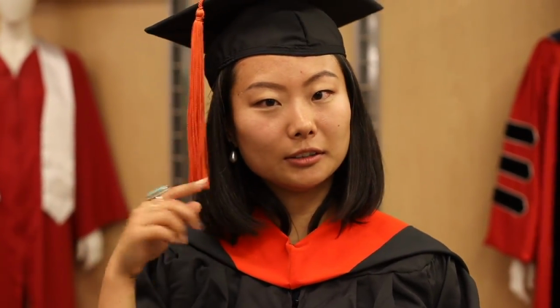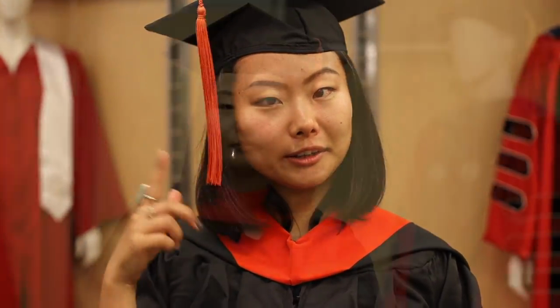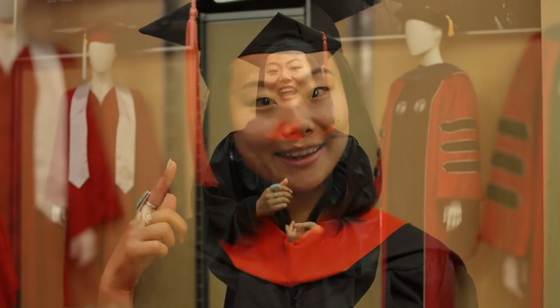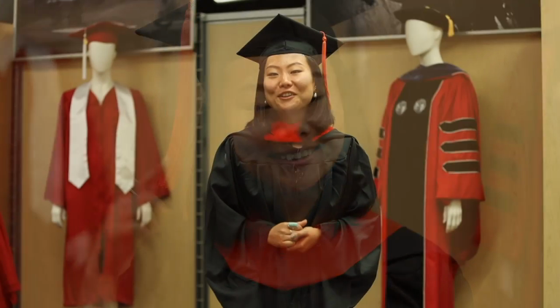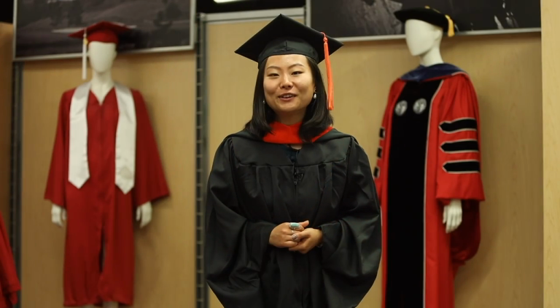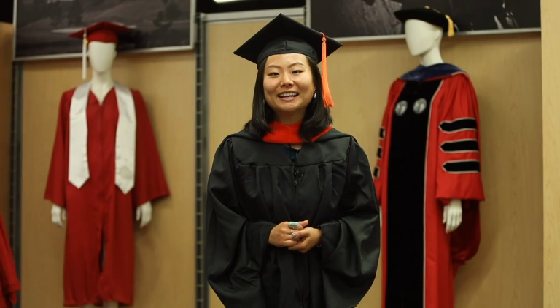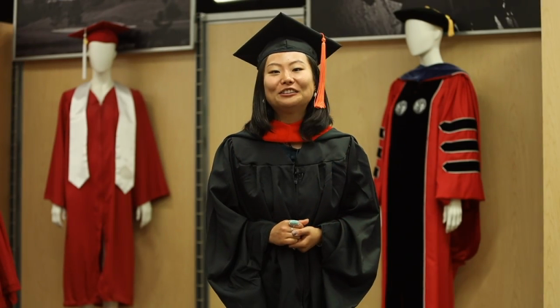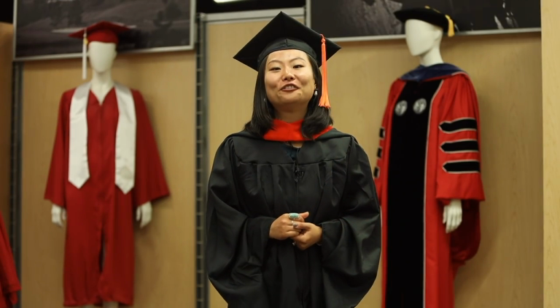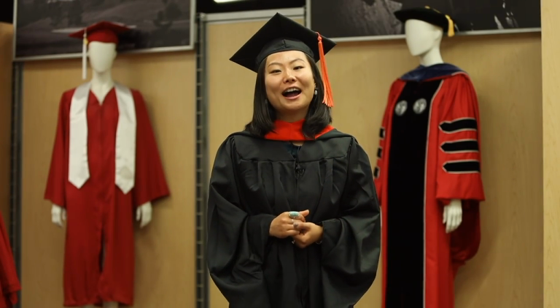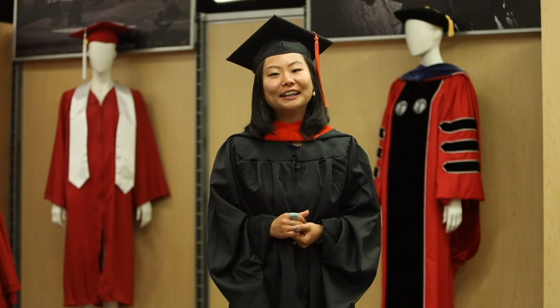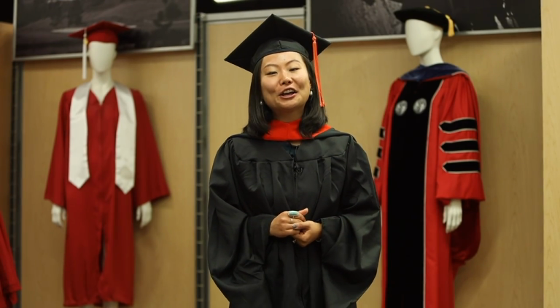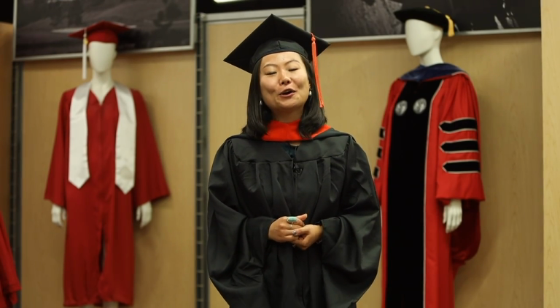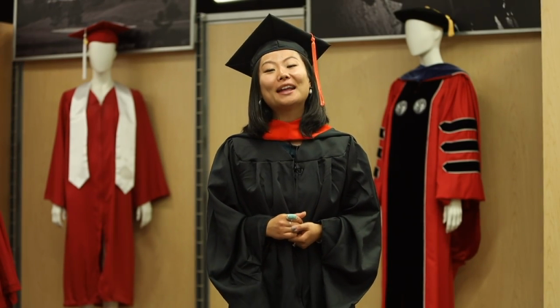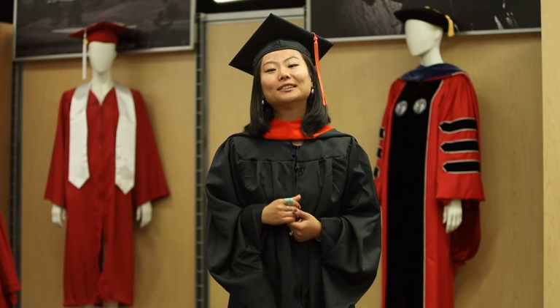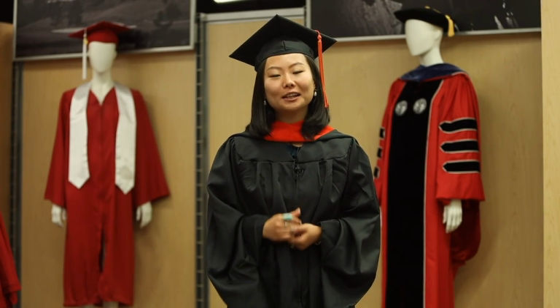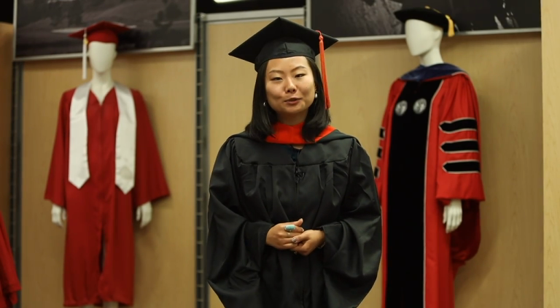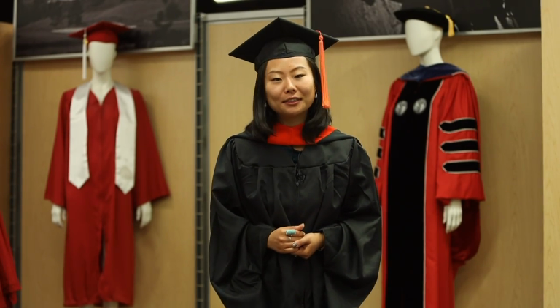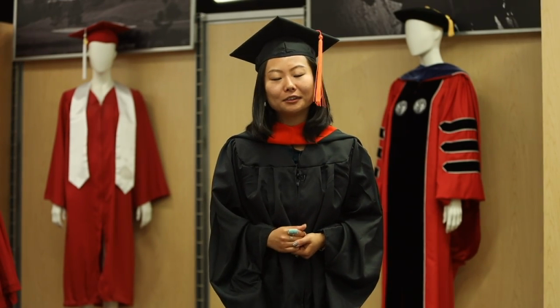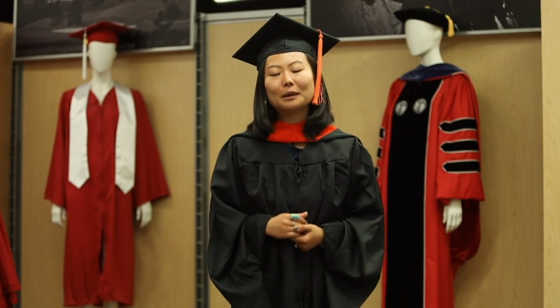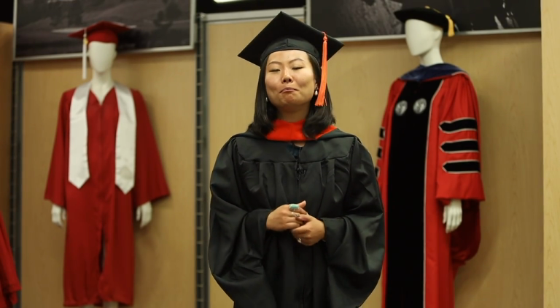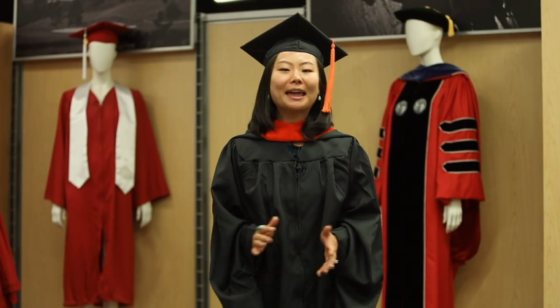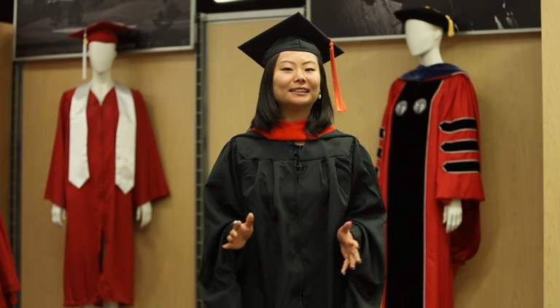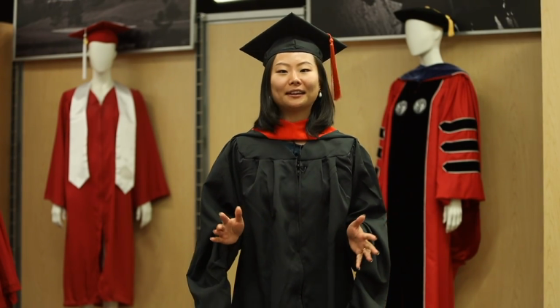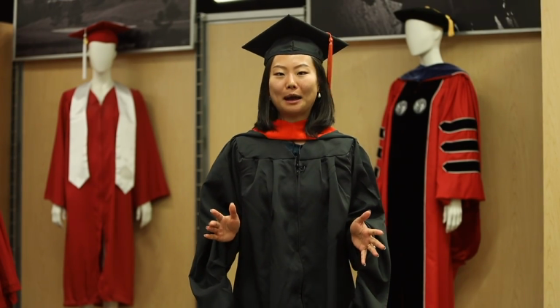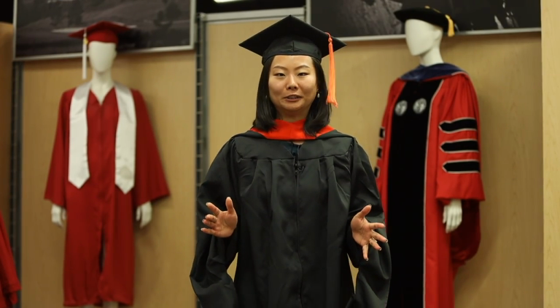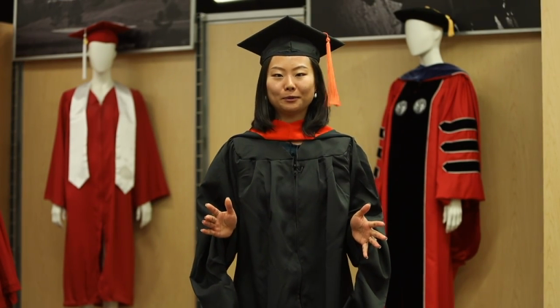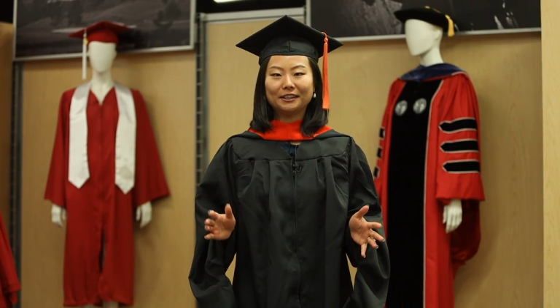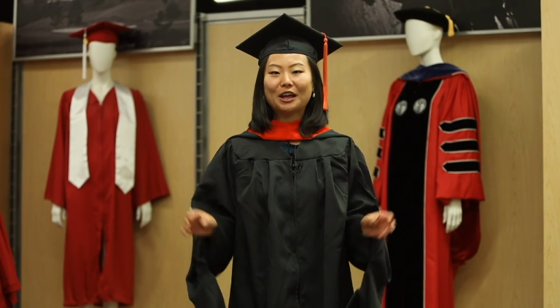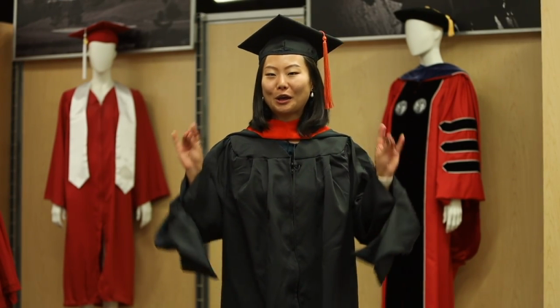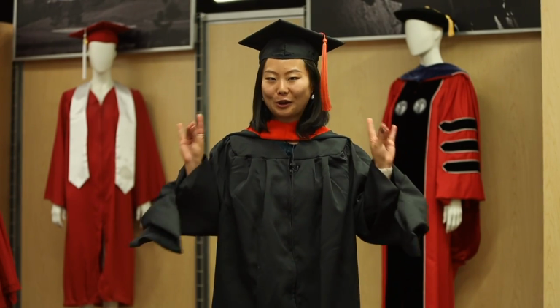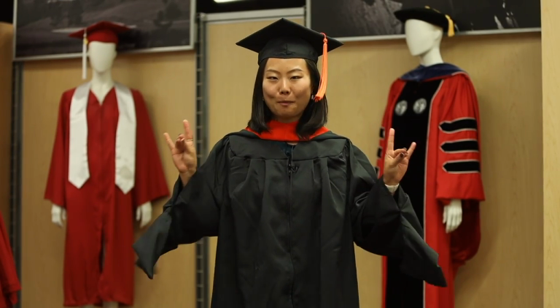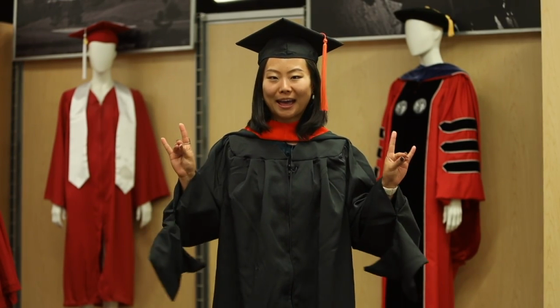Now you're ready to finally go and celebrate this amazing accomplishment. Go Pack!